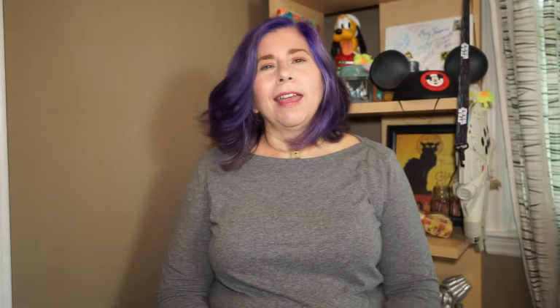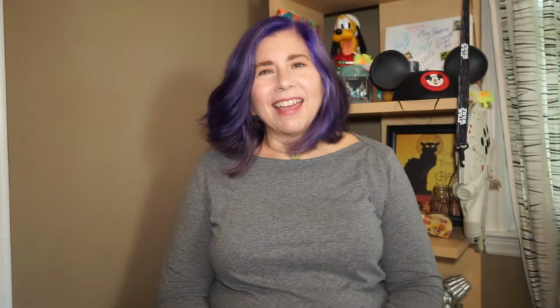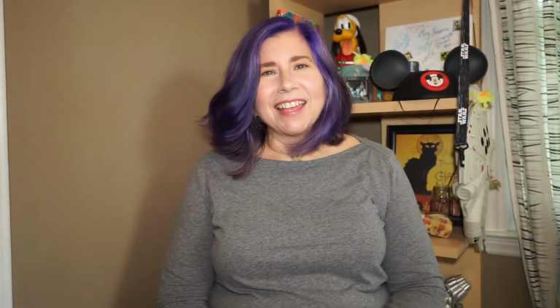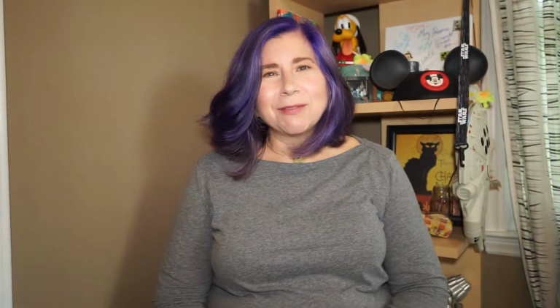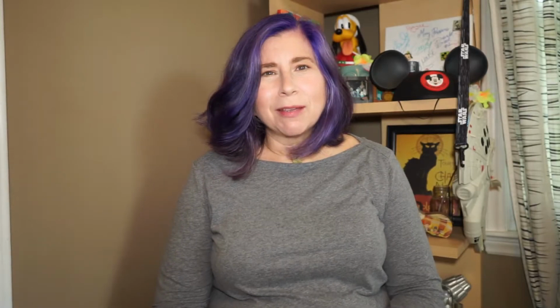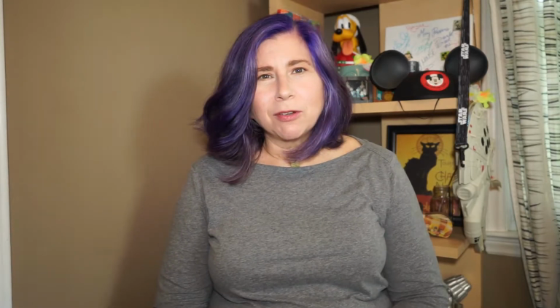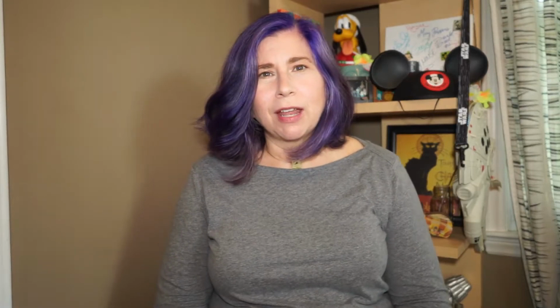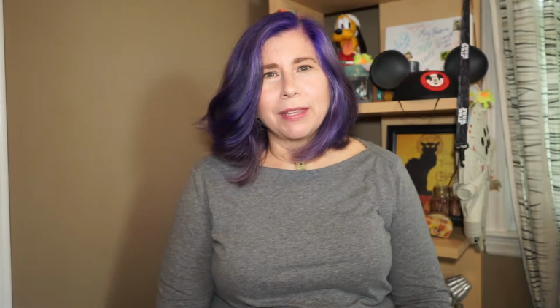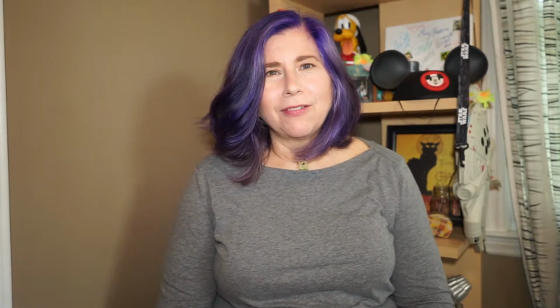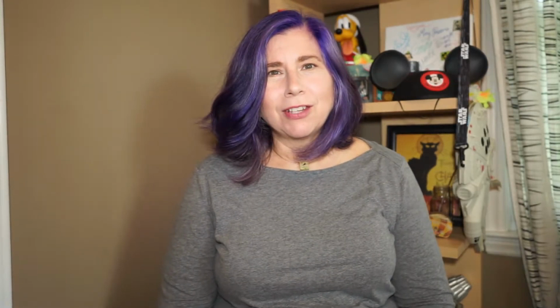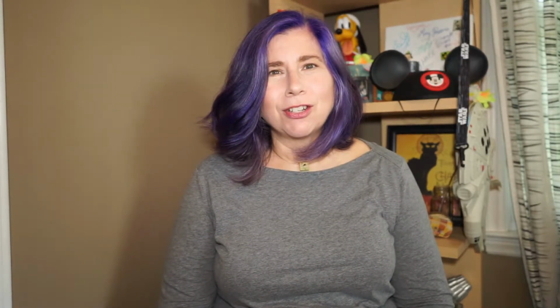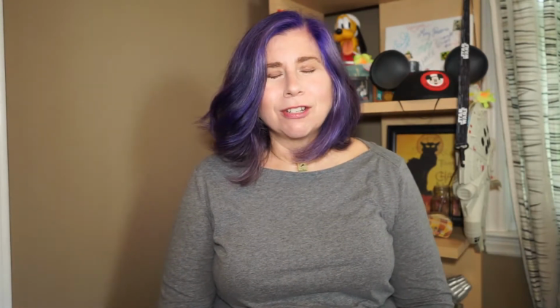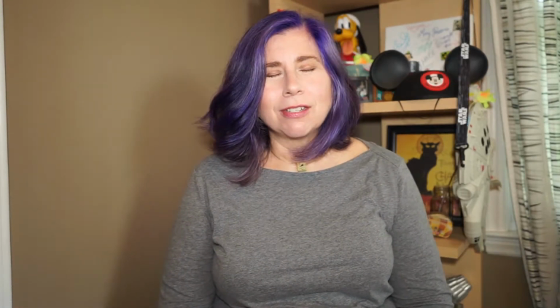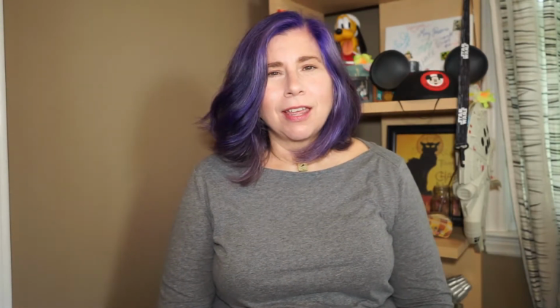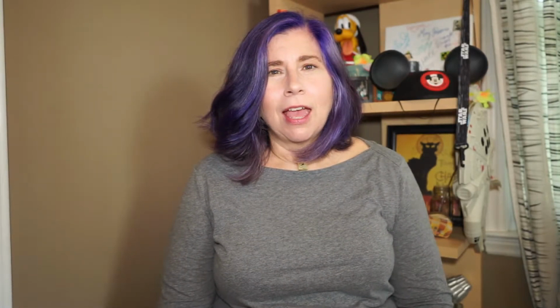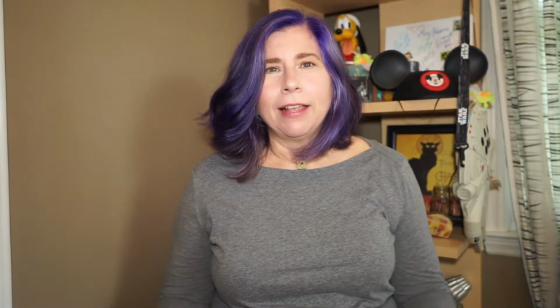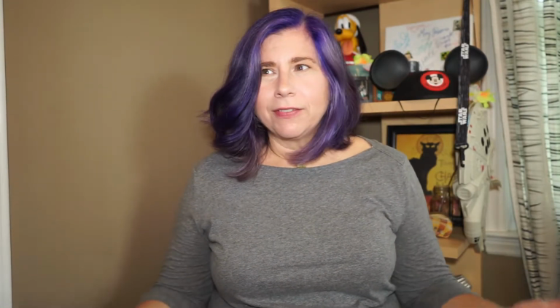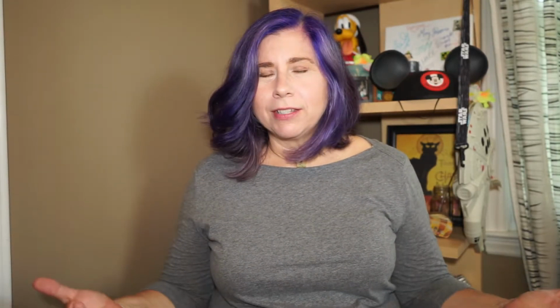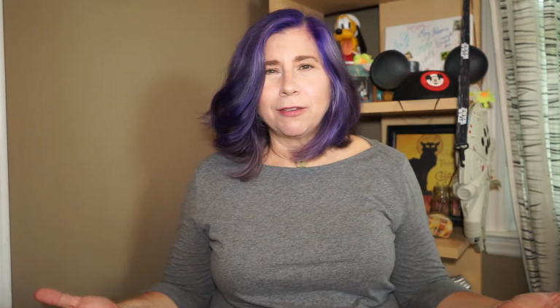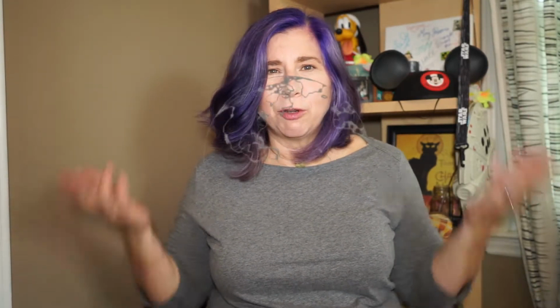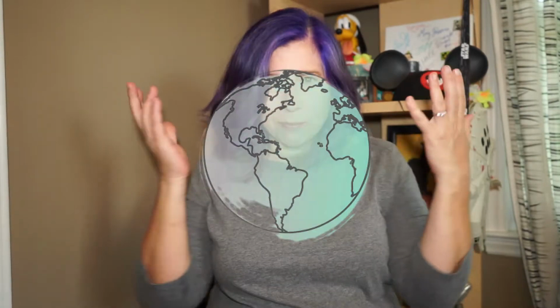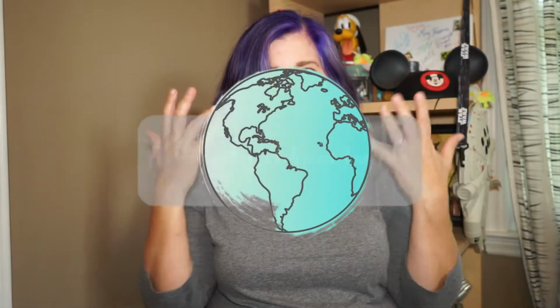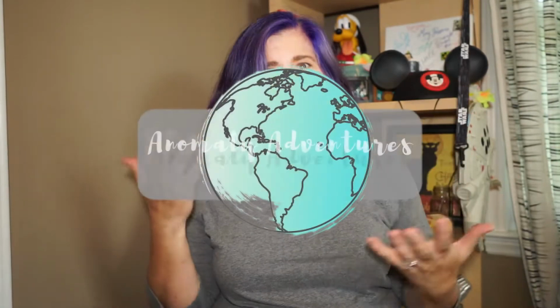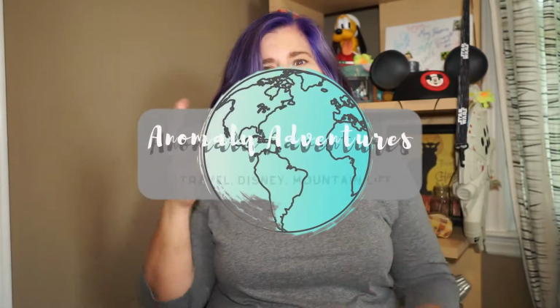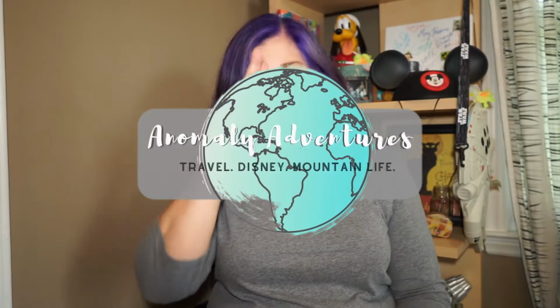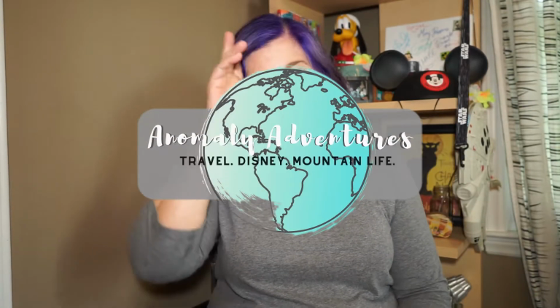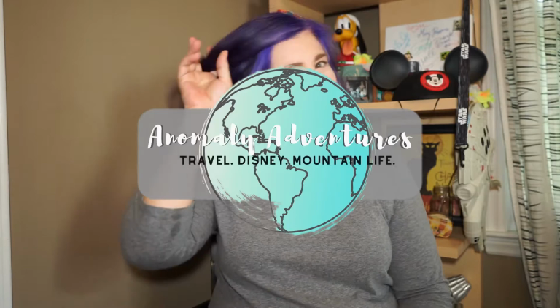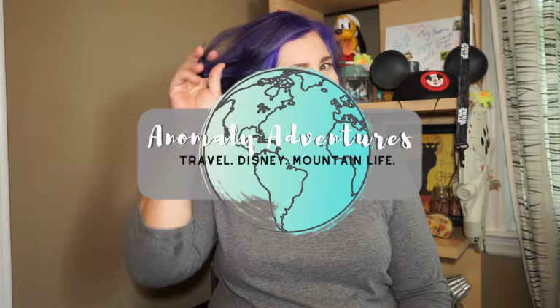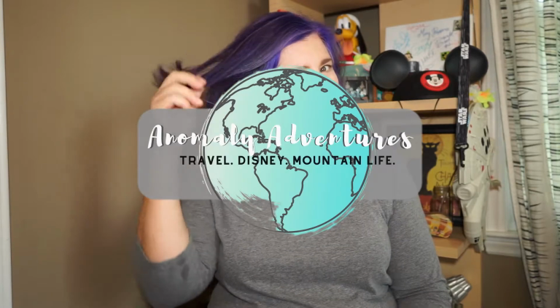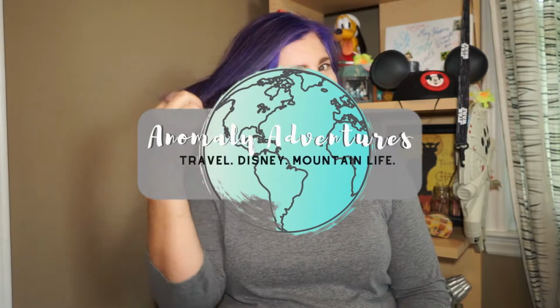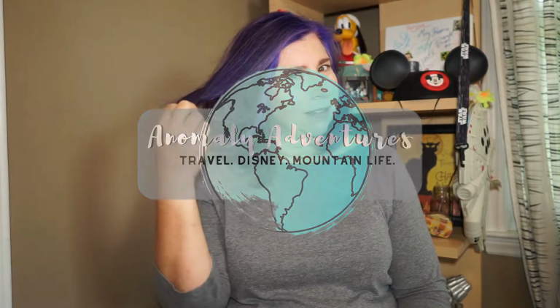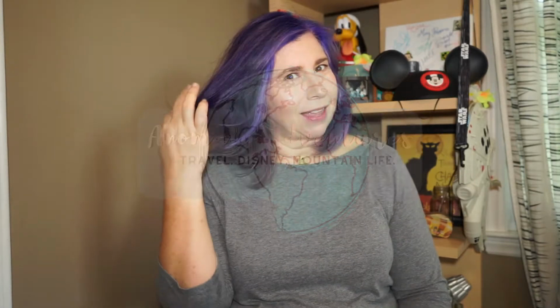Hey guys, welcome to Anomaly Adventures. Elephant in the room — yes, my hair is purple. What do you think?